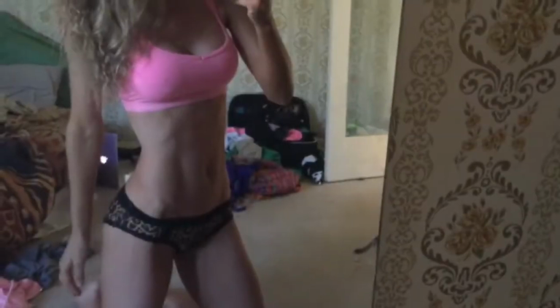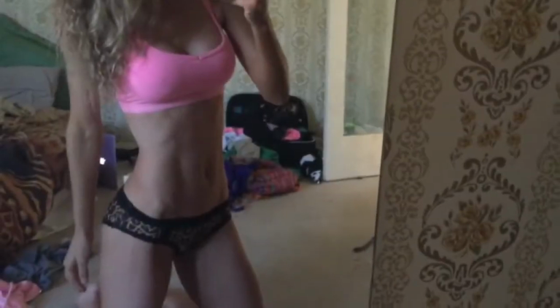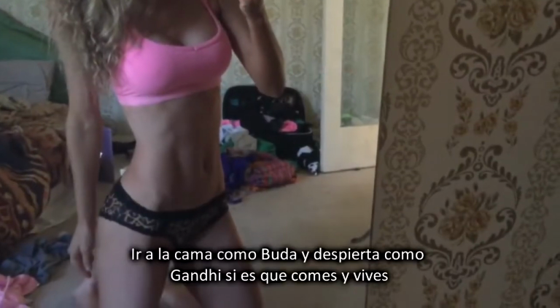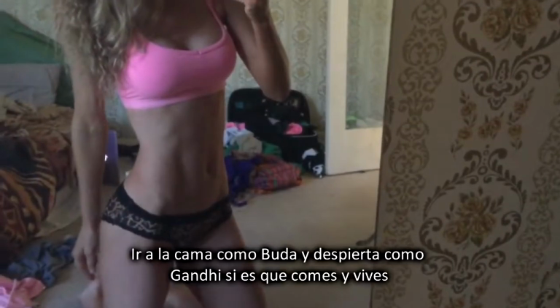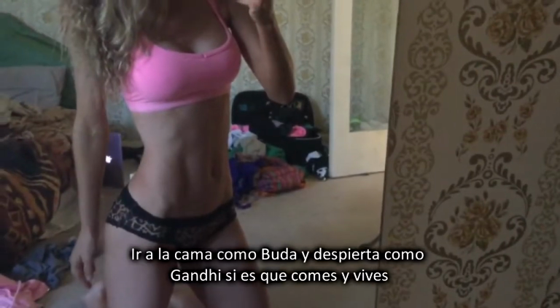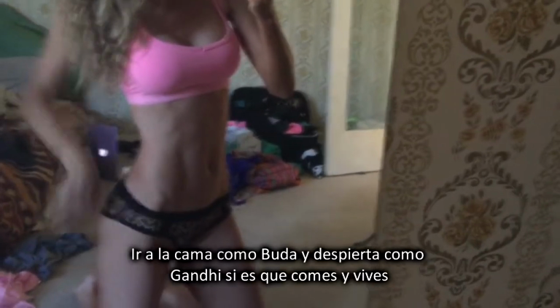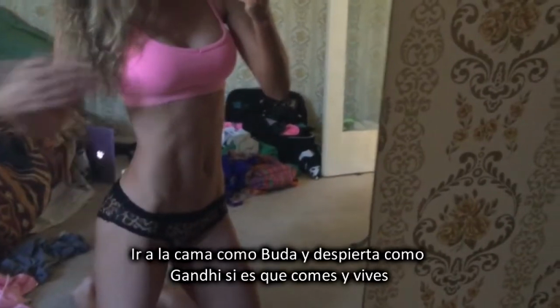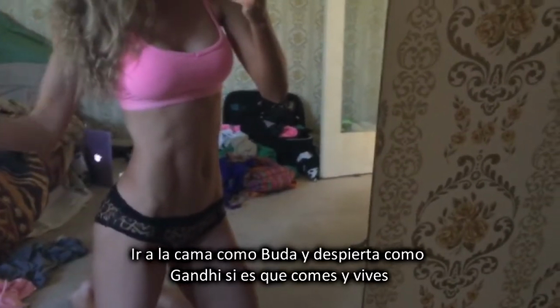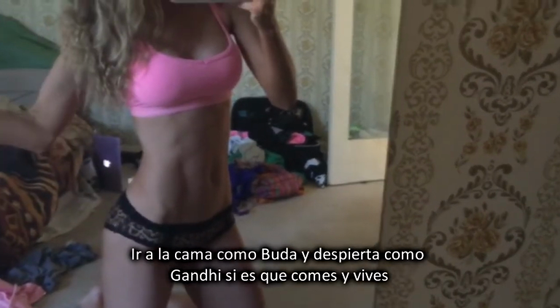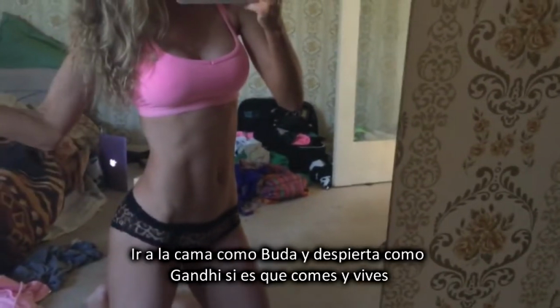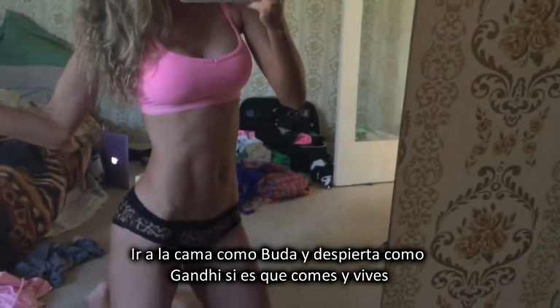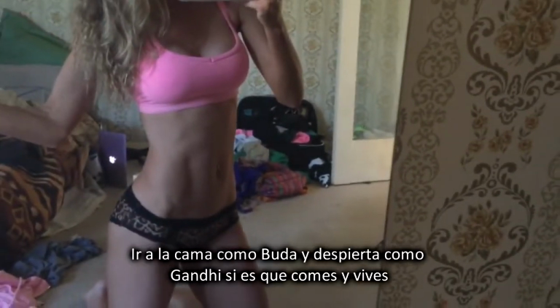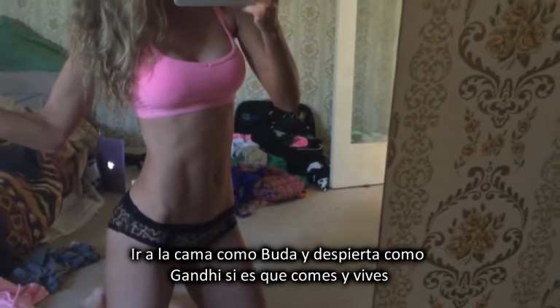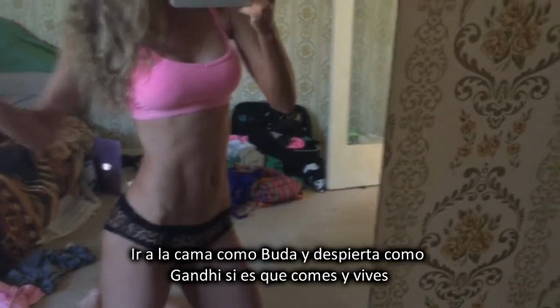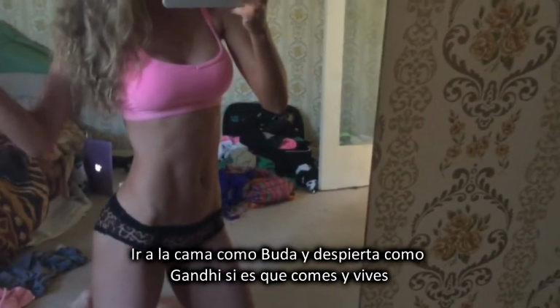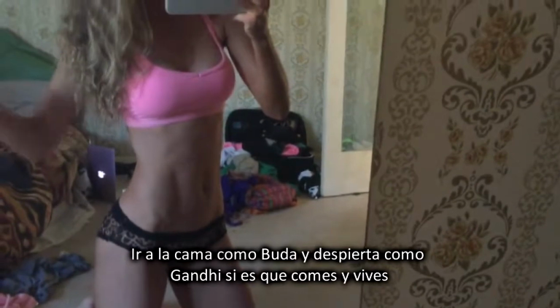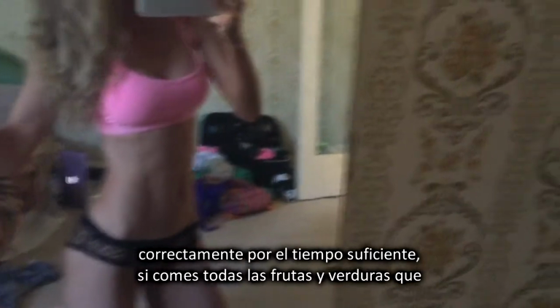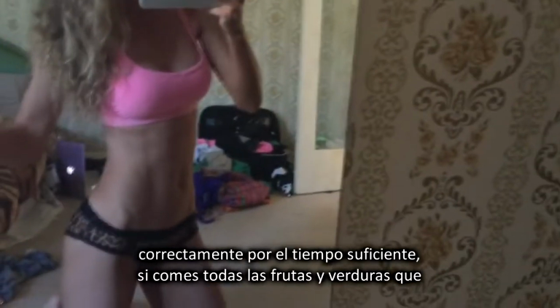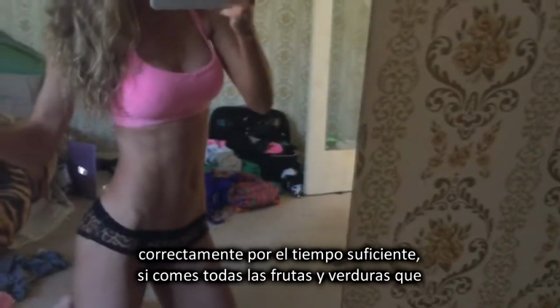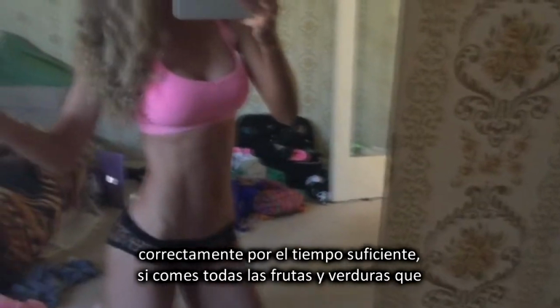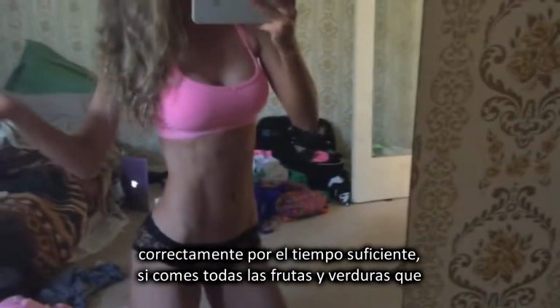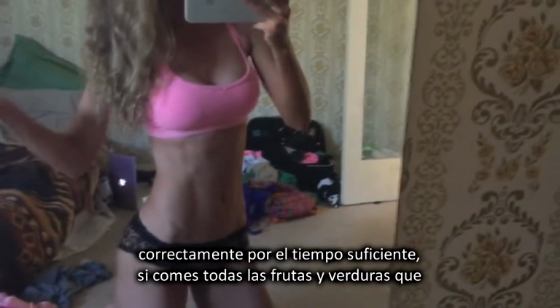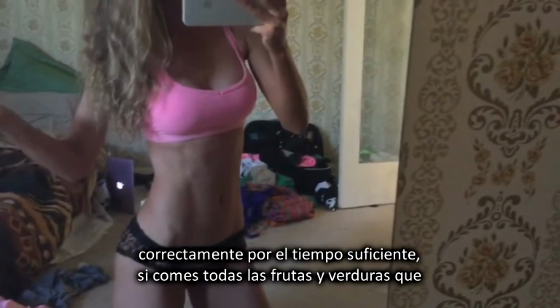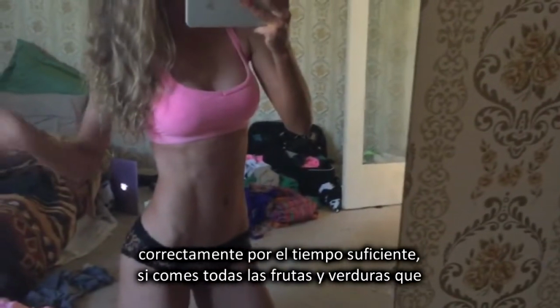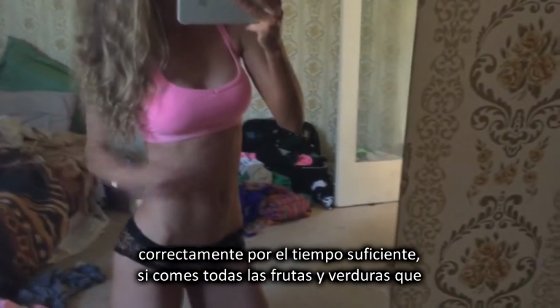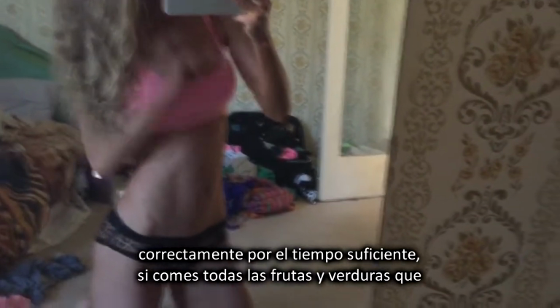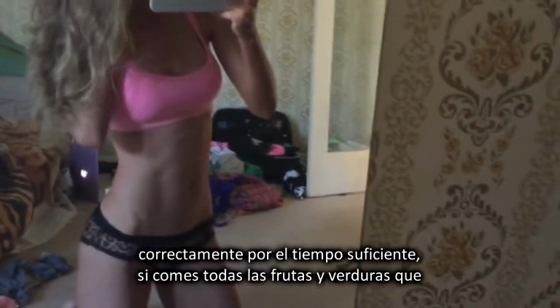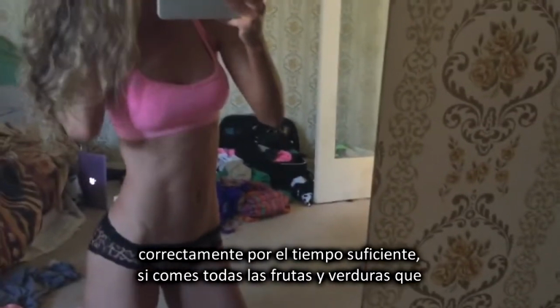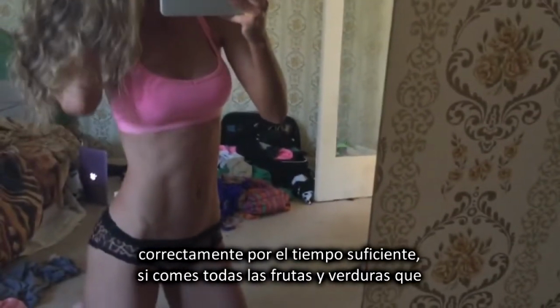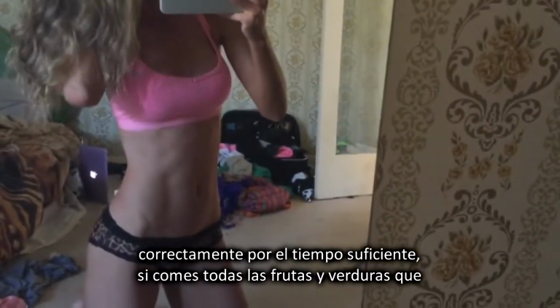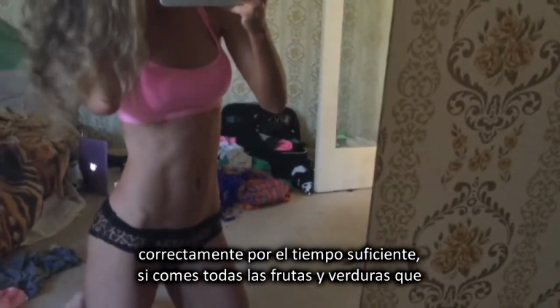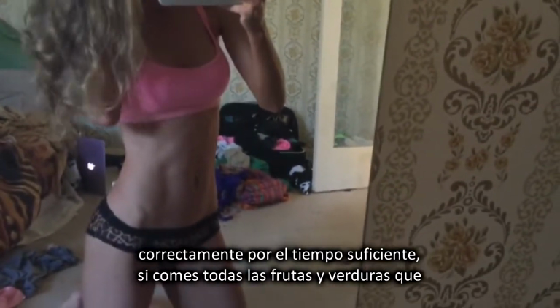Go to bed like Buddha, wake up like Gandhi if you eat and live correctly for long enough. Get all the fruits and veggies in.